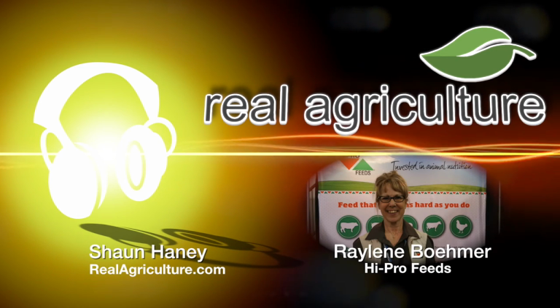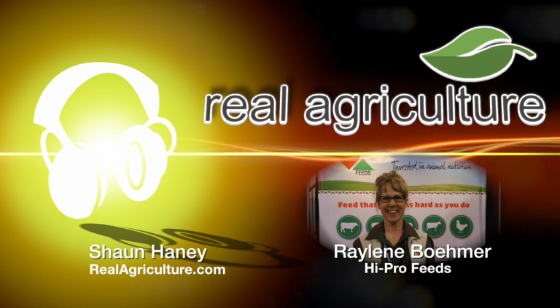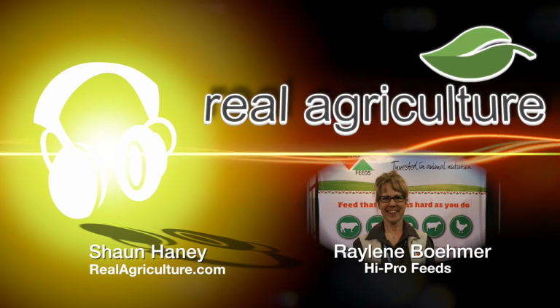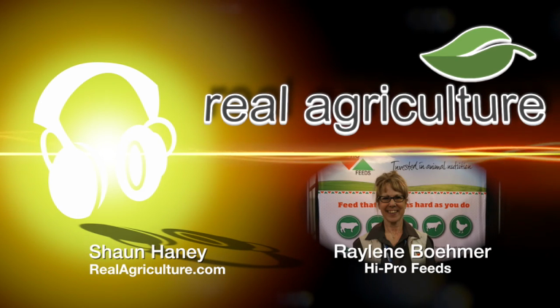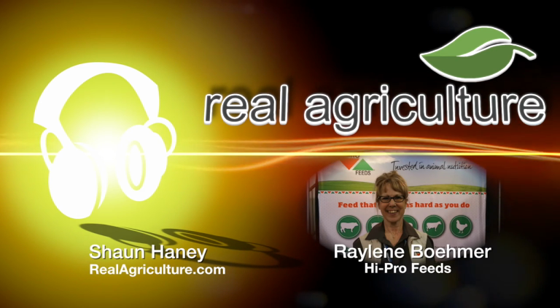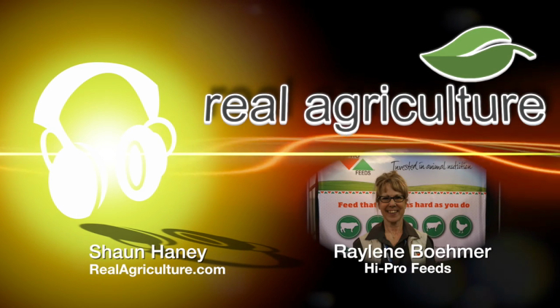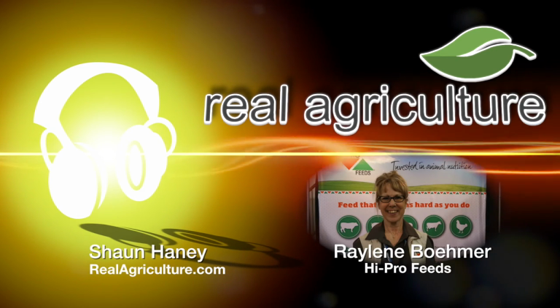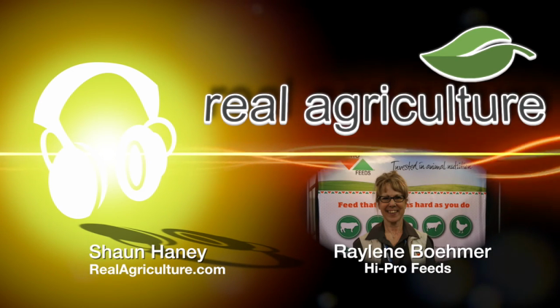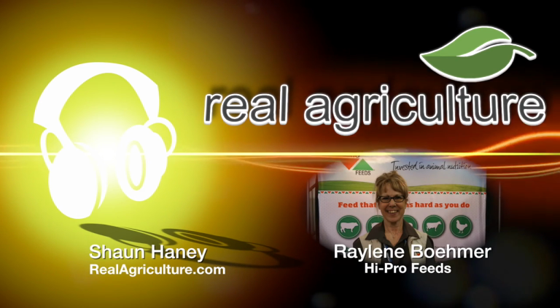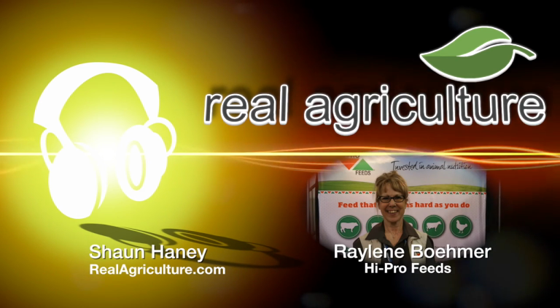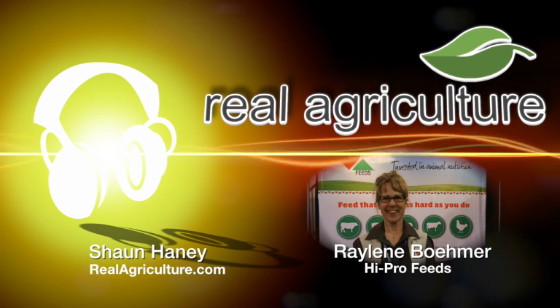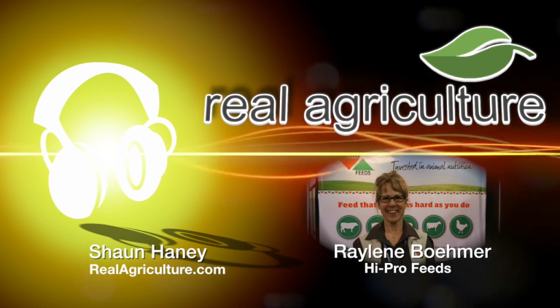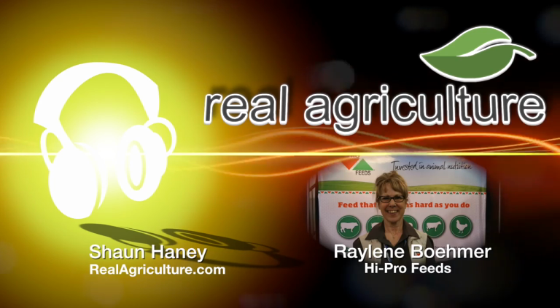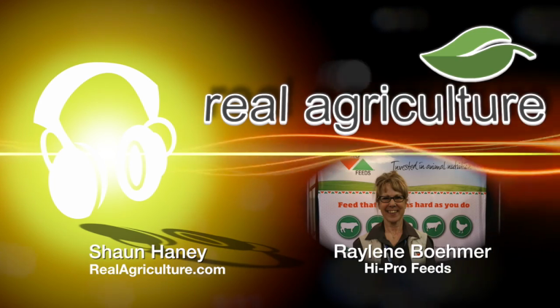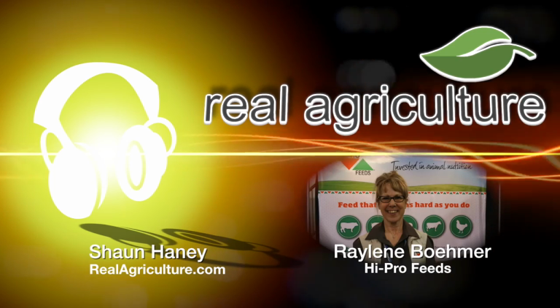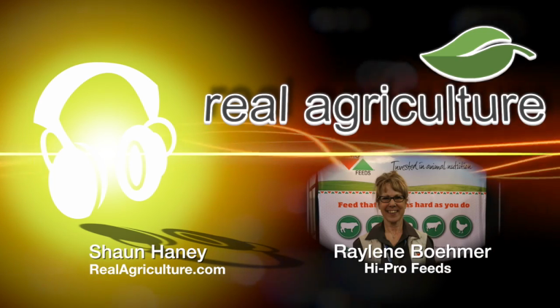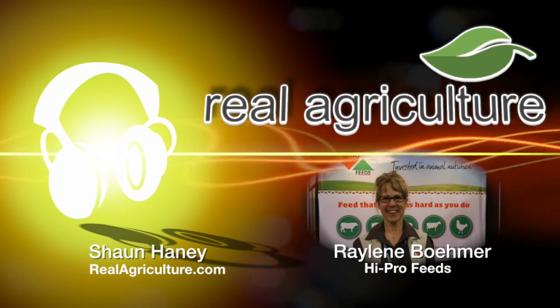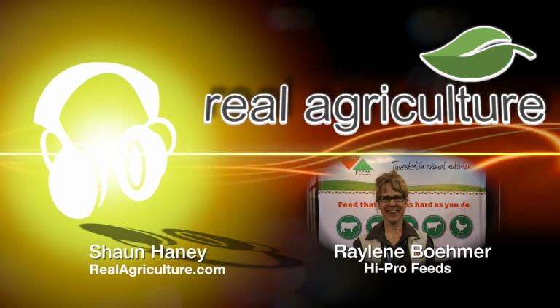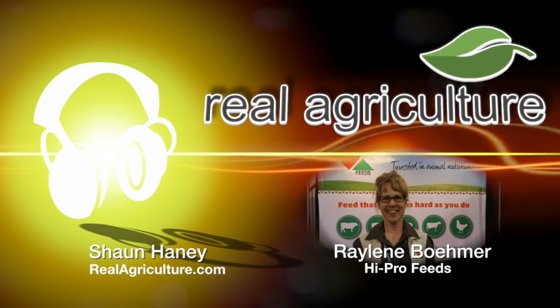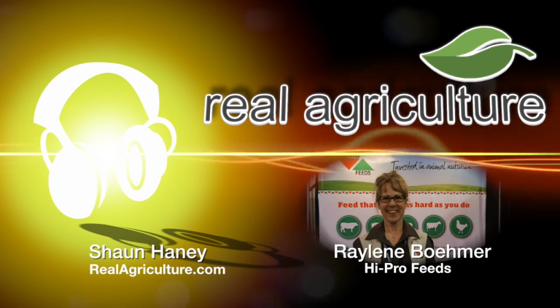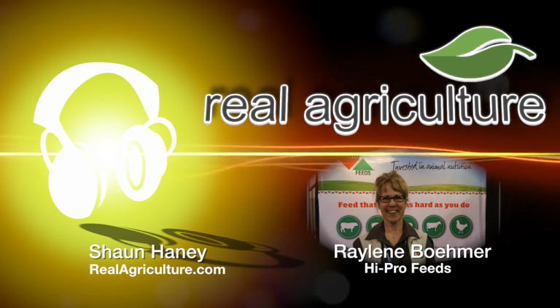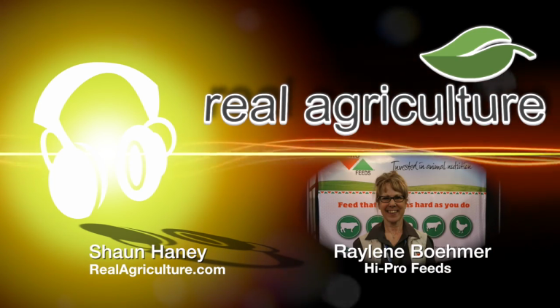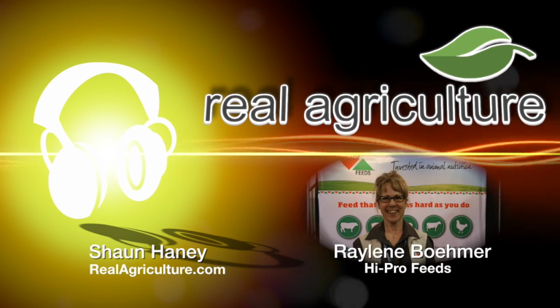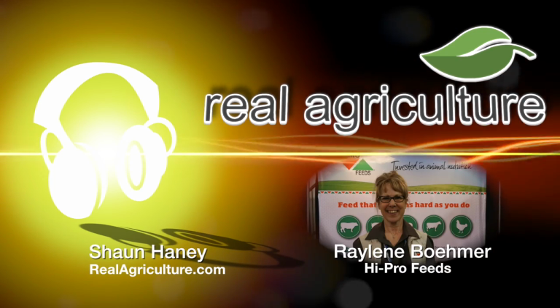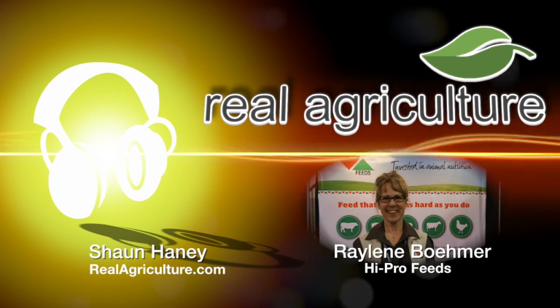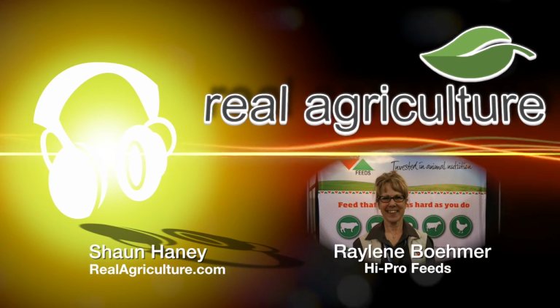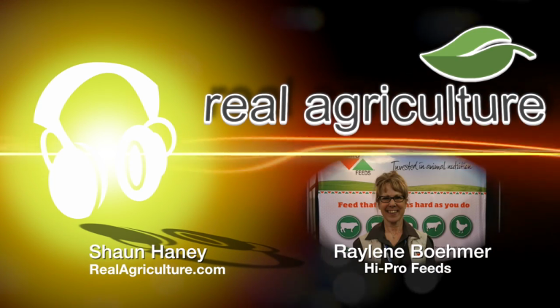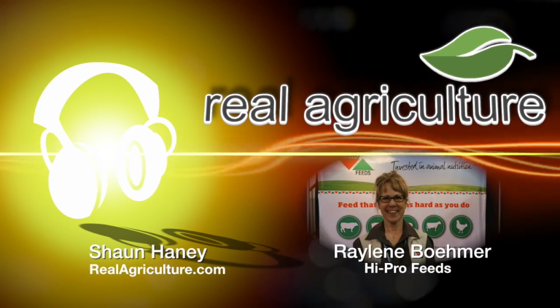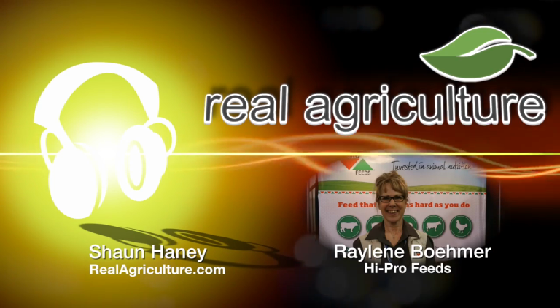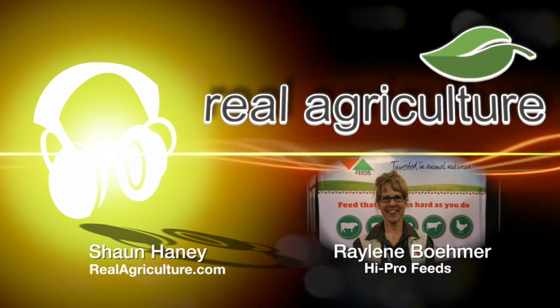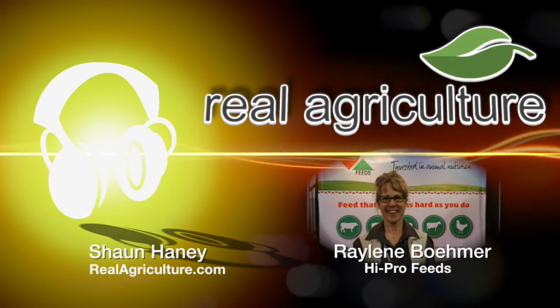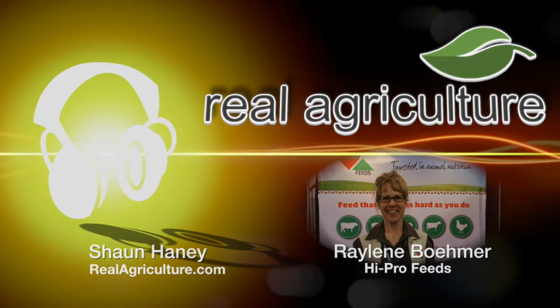Thanks a lot for joining us today, Raylene, and enjoy the rest of the conference. I will — you too, thank you.